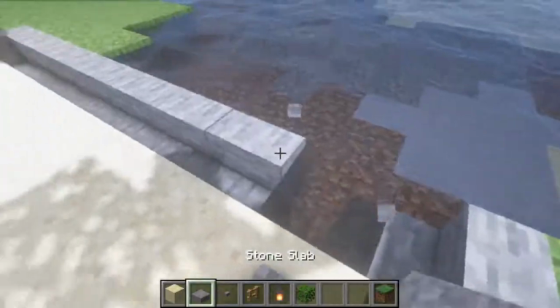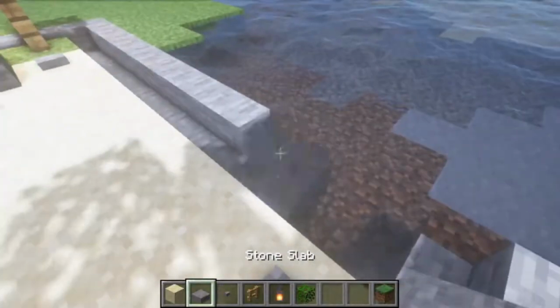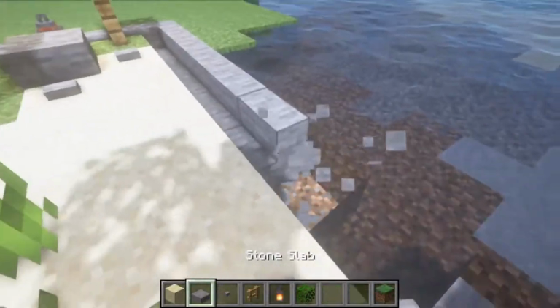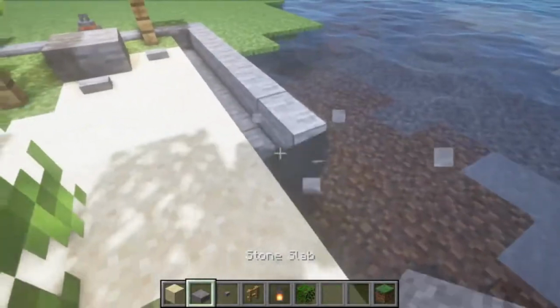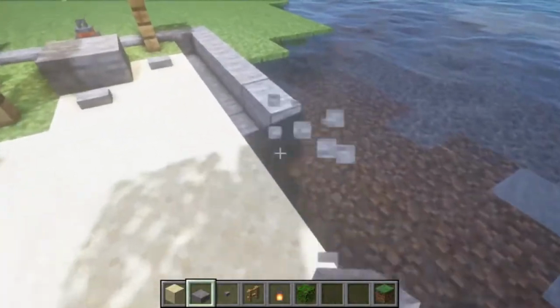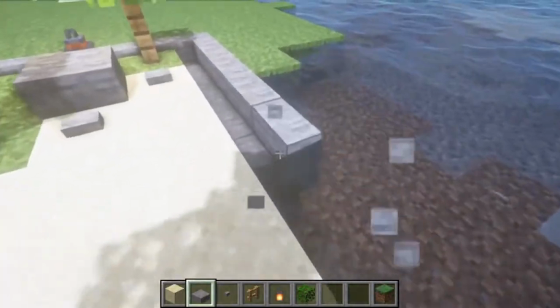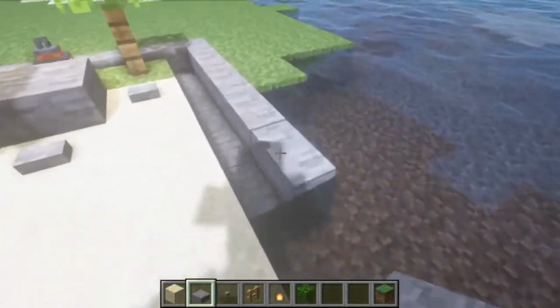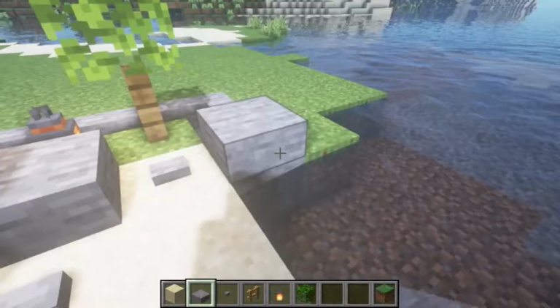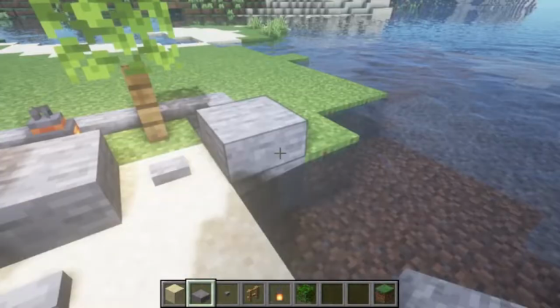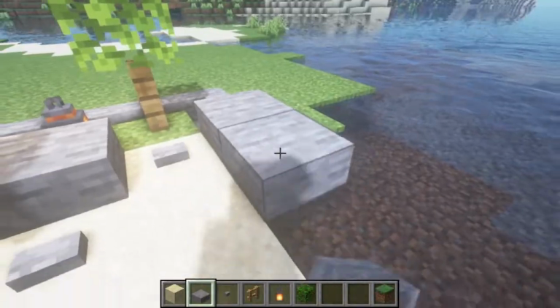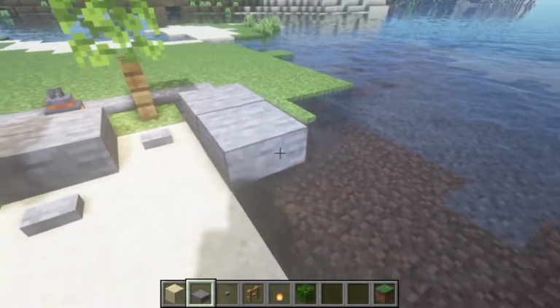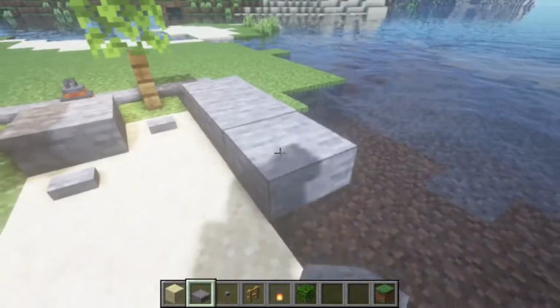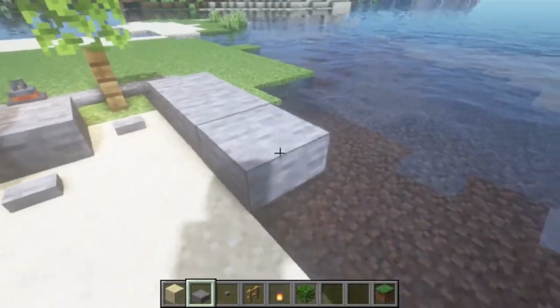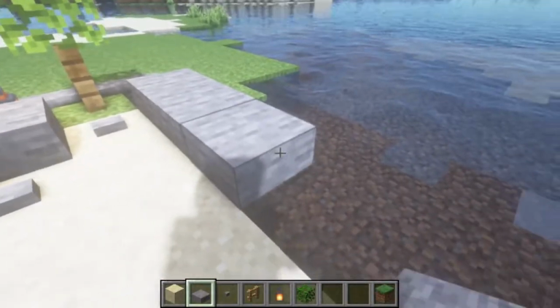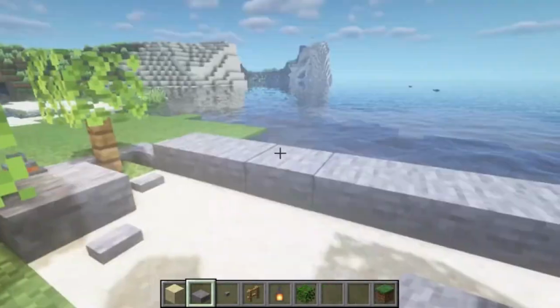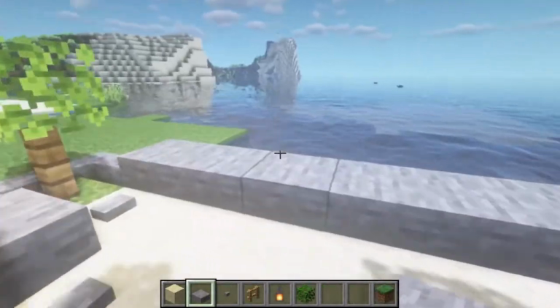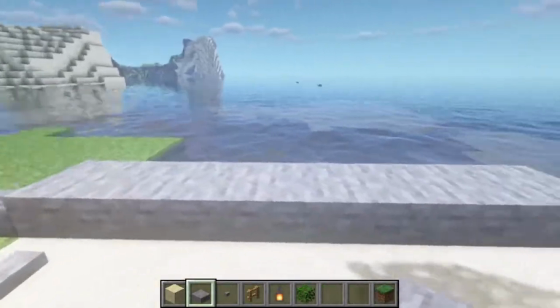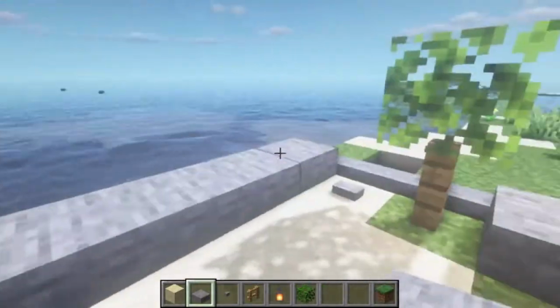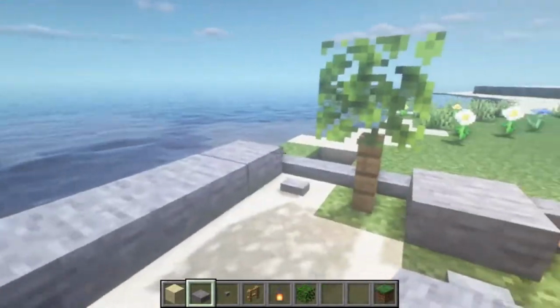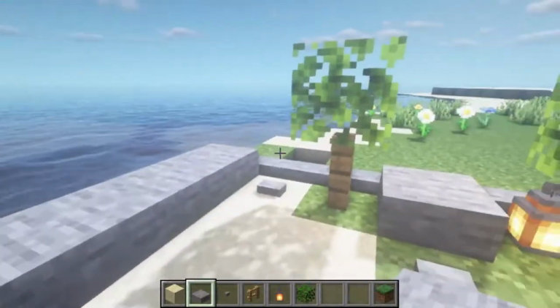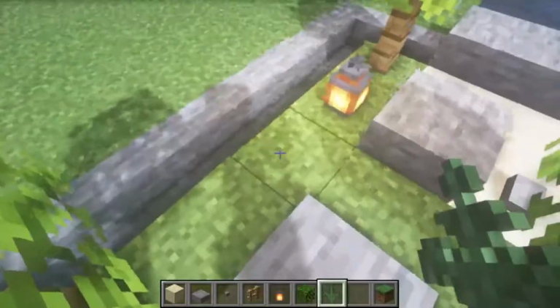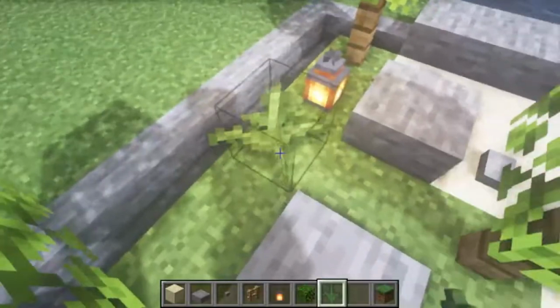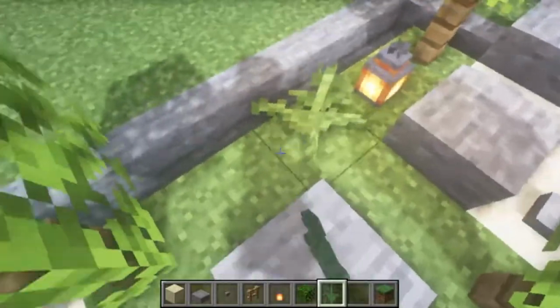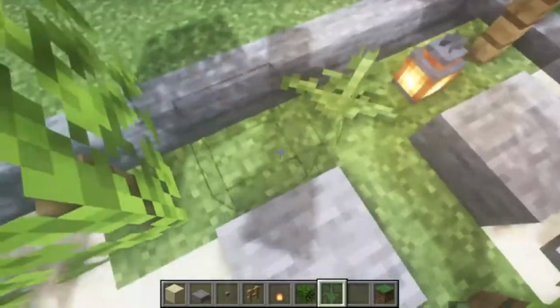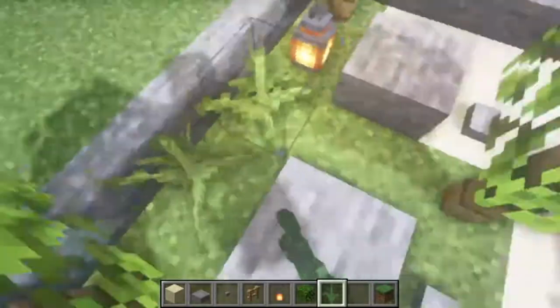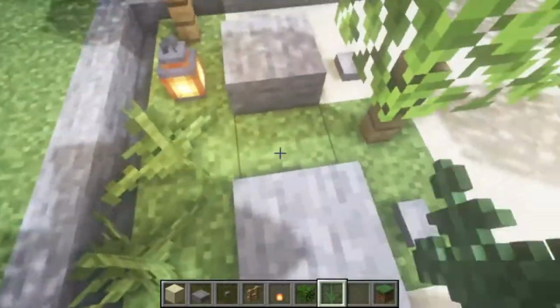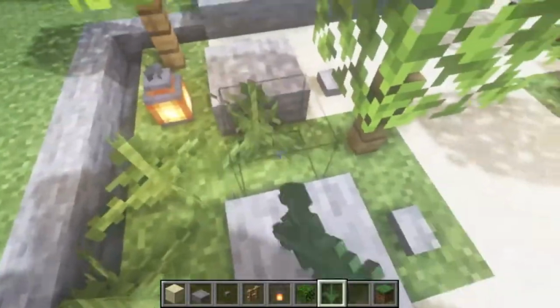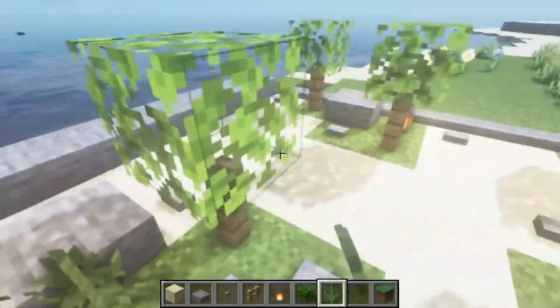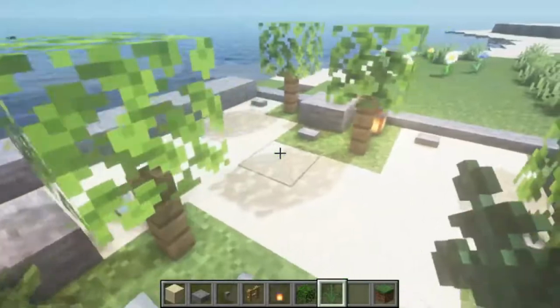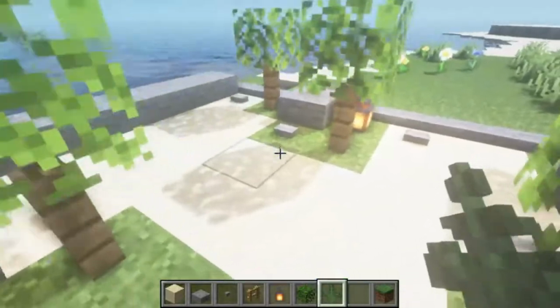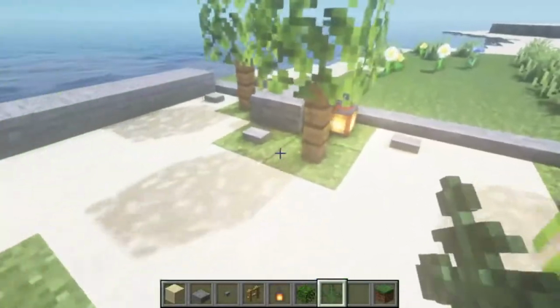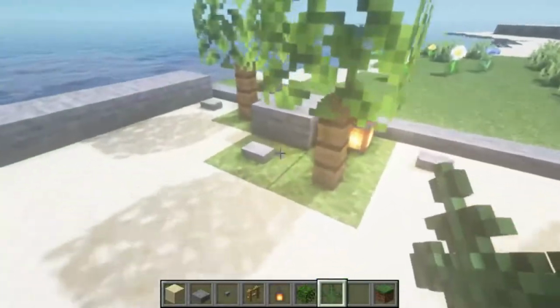We're clearing out this area to give a coastal edge to our build. Put ferns down to add extra detail.